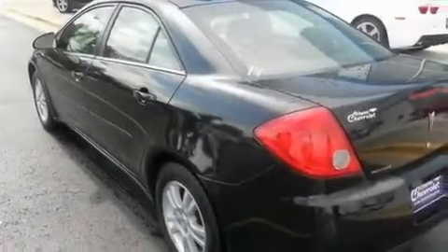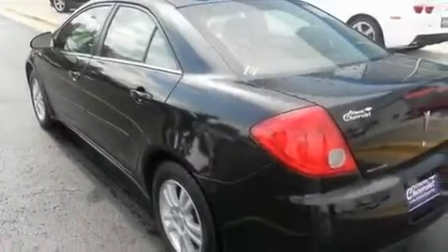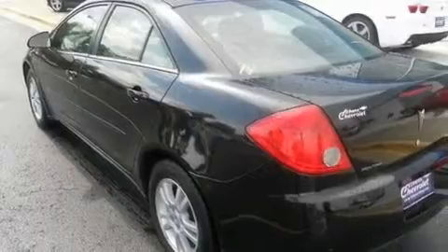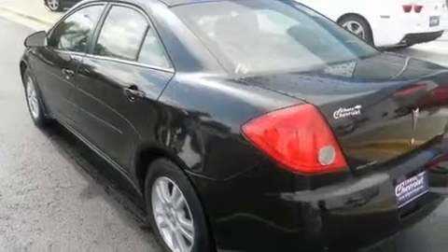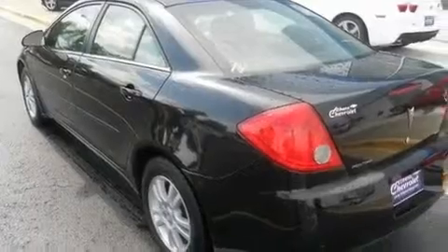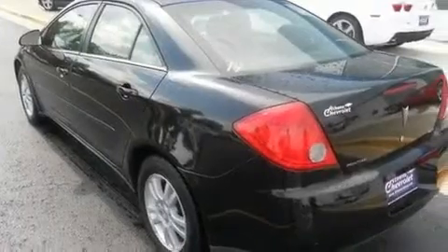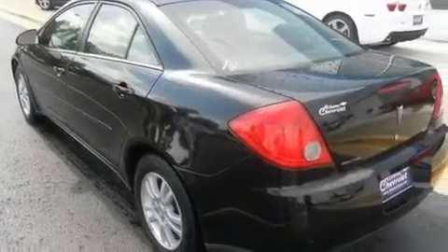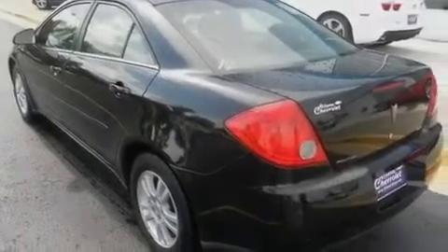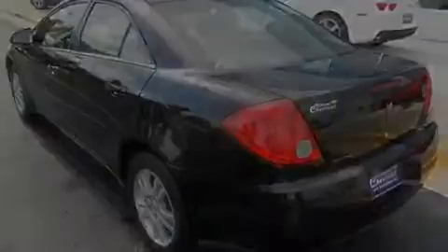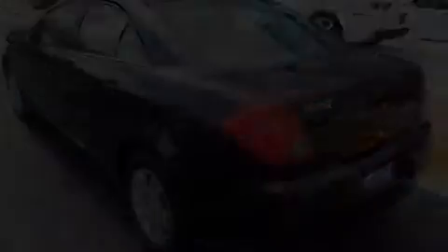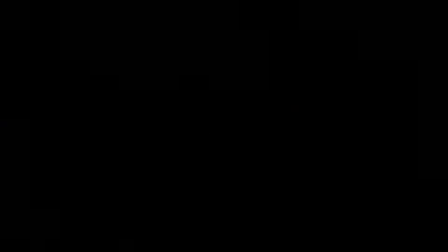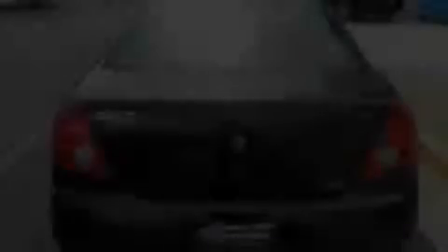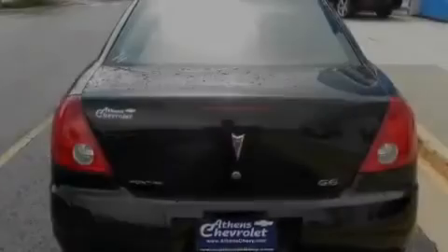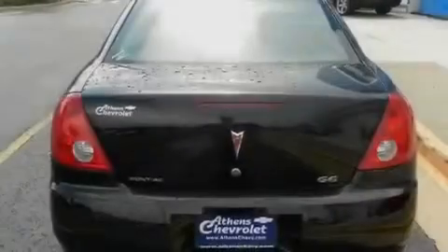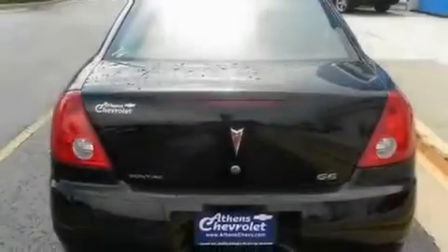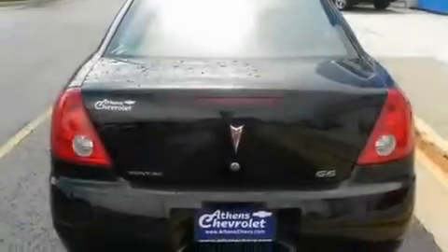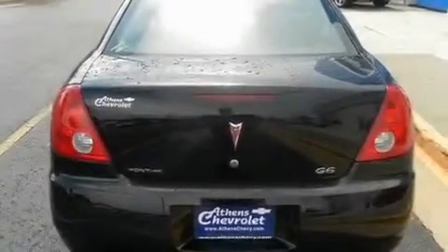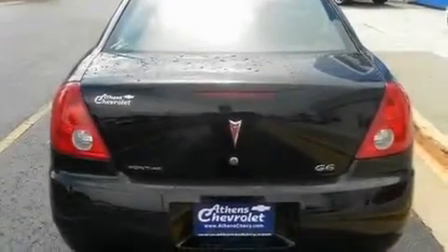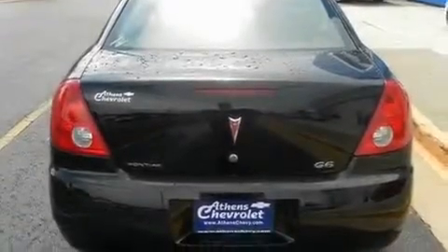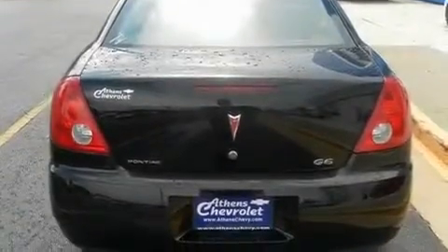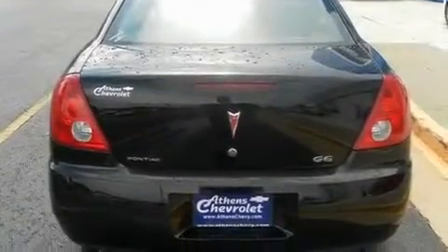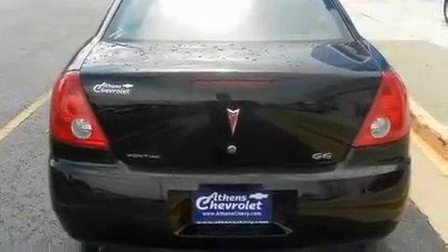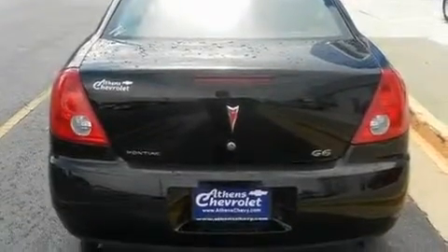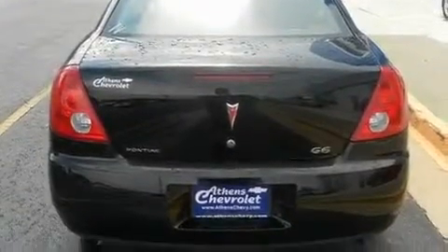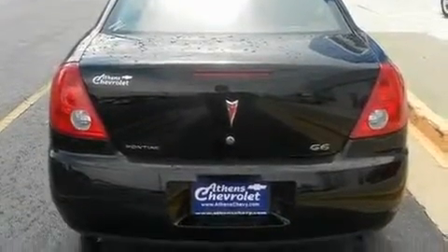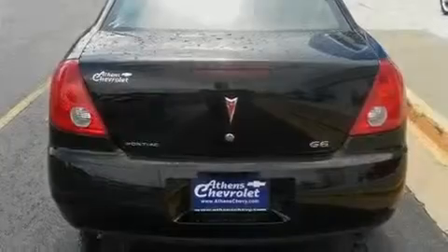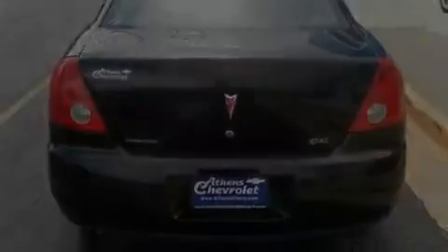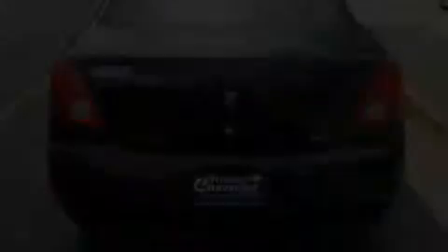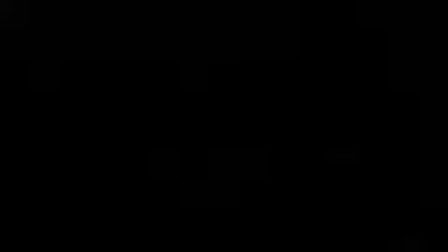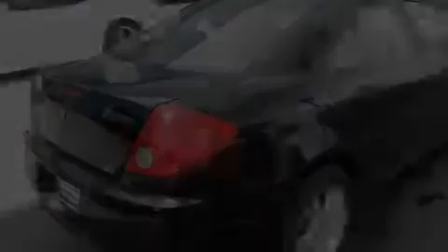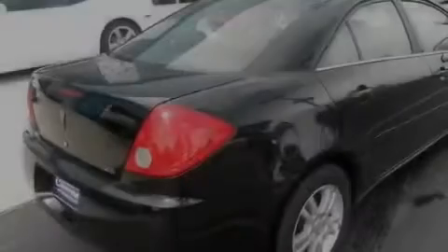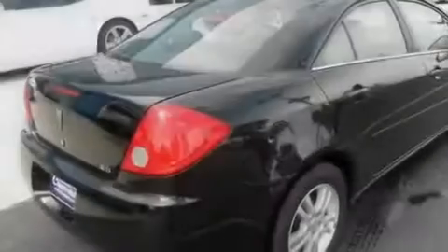Its top features include a keyless entry system, a CD player, fog lamps, latch-ready child seat anchors, and cruise control.